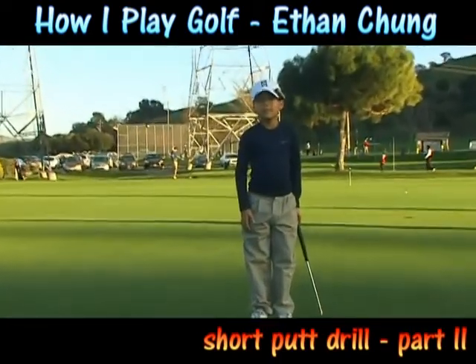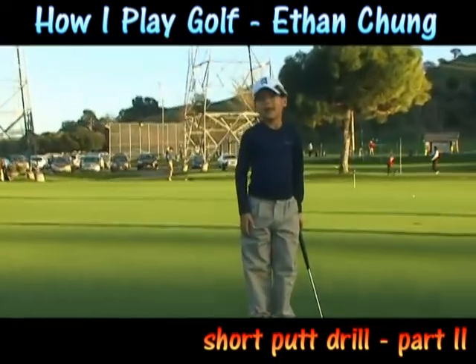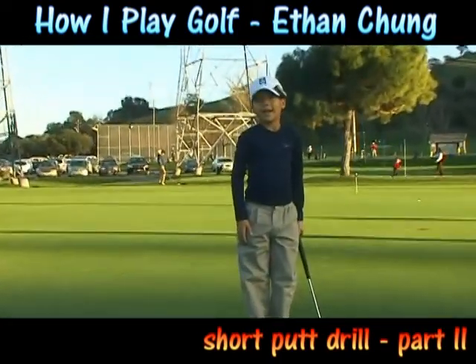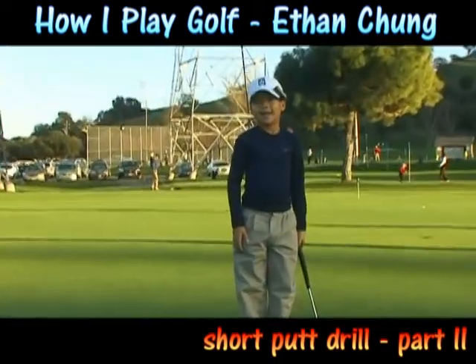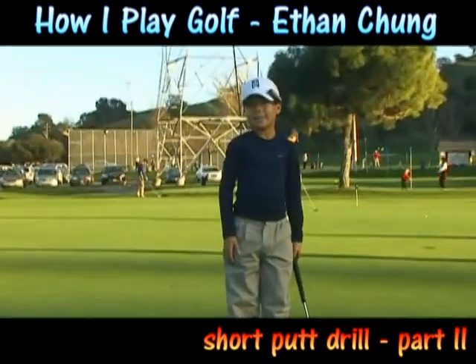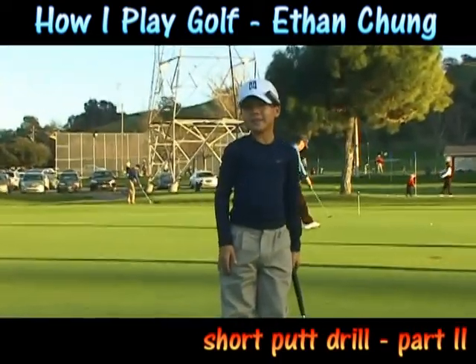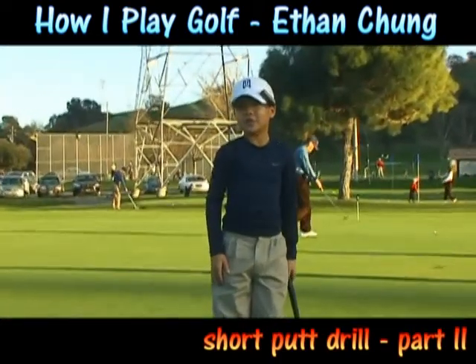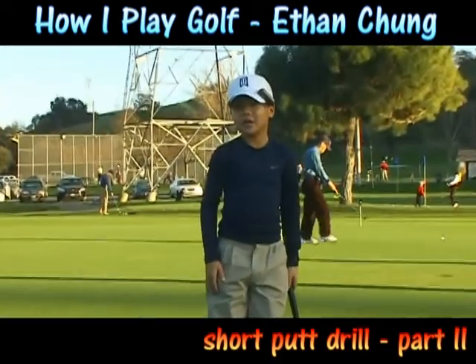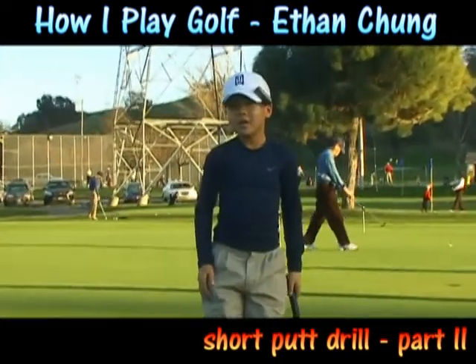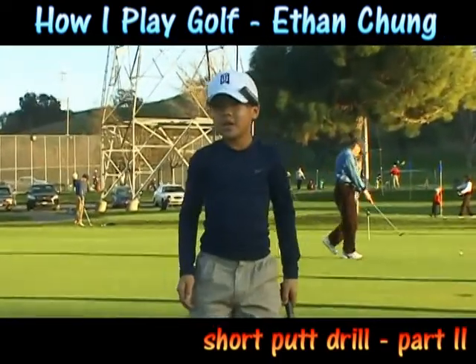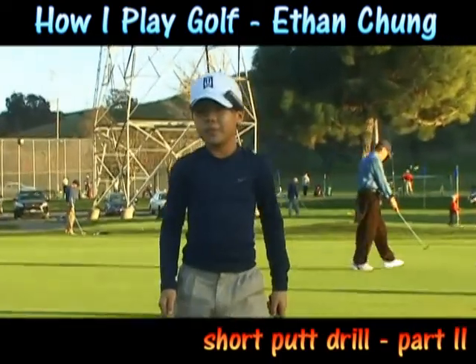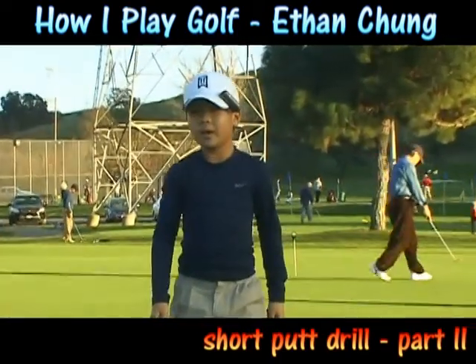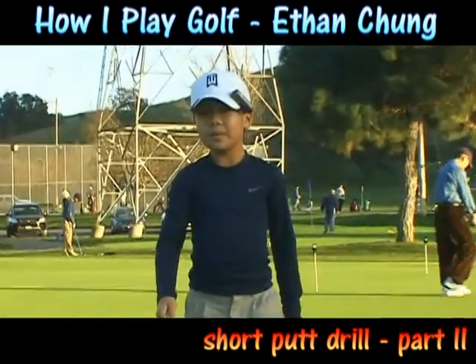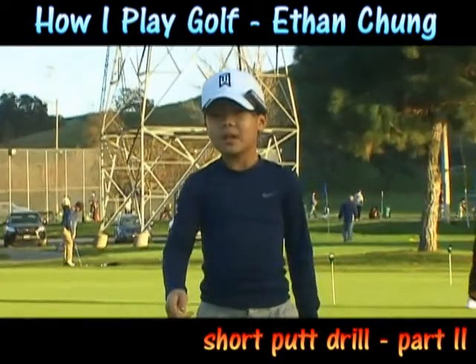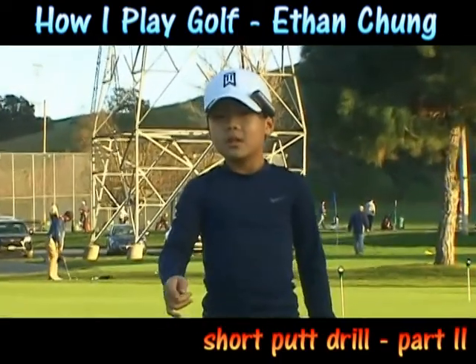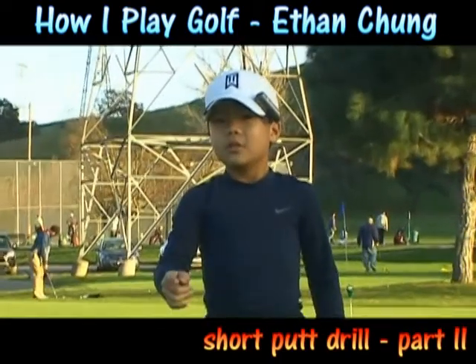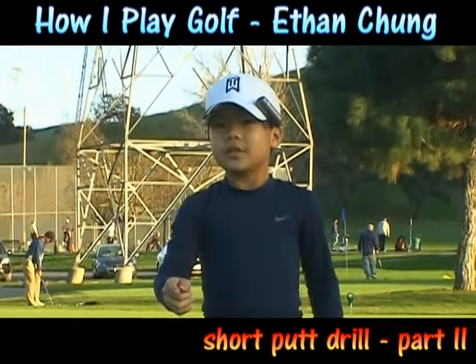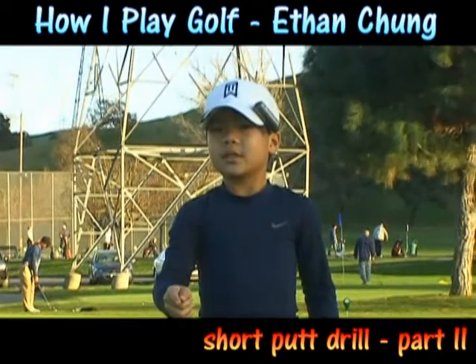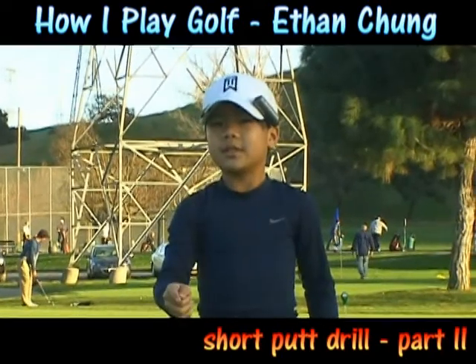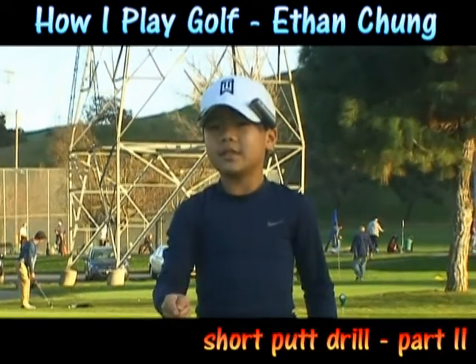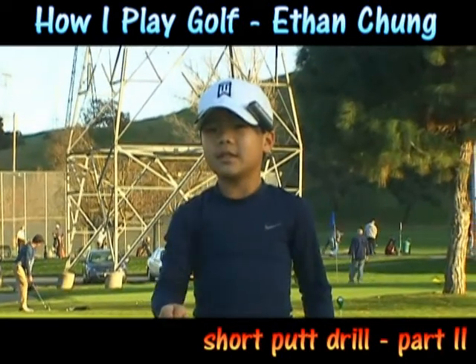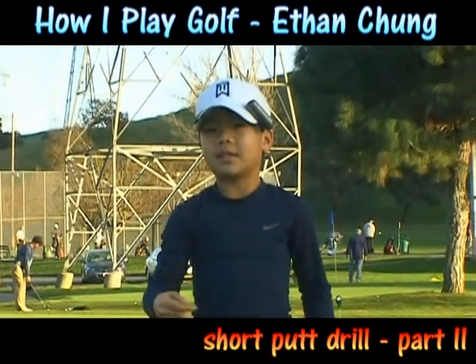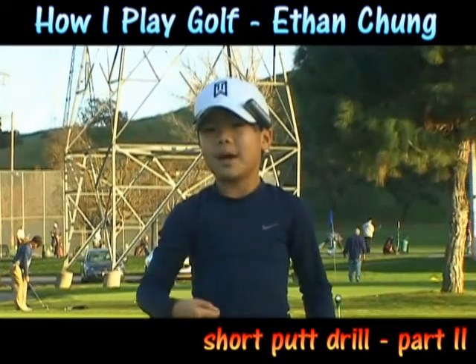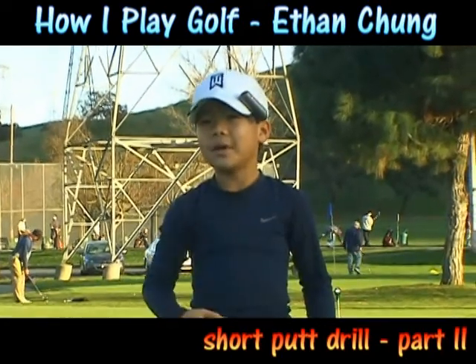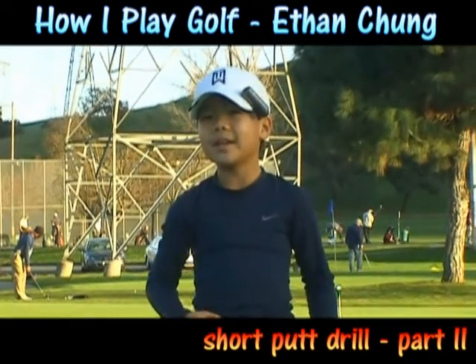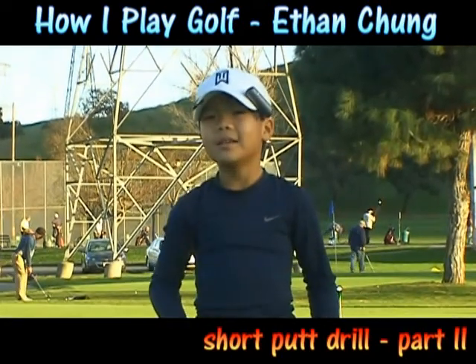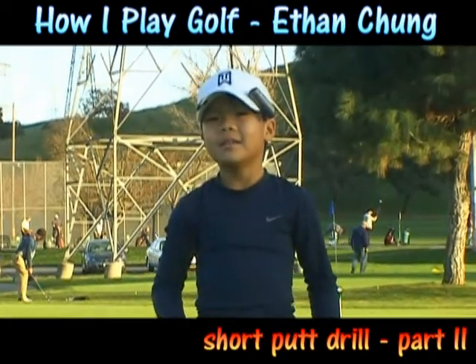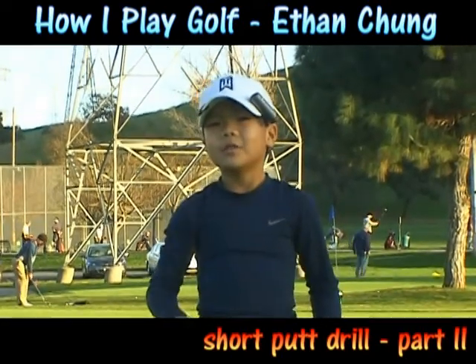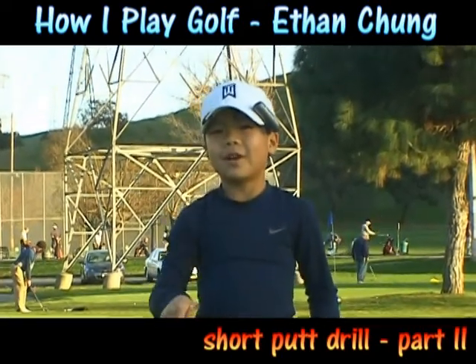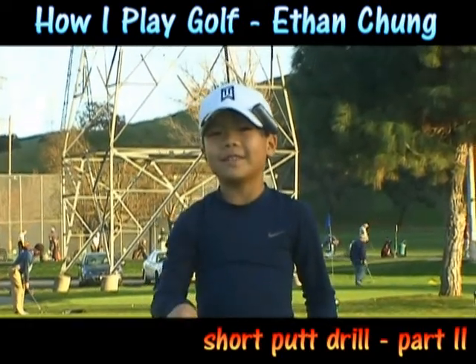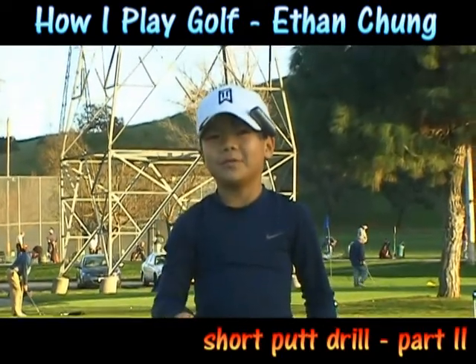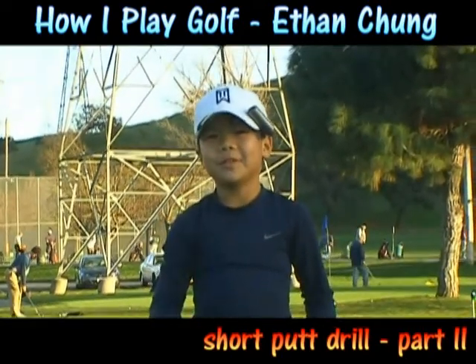Hi, I'm Ethan Chung. If you want to be just as consistent as my putting, try this drill.